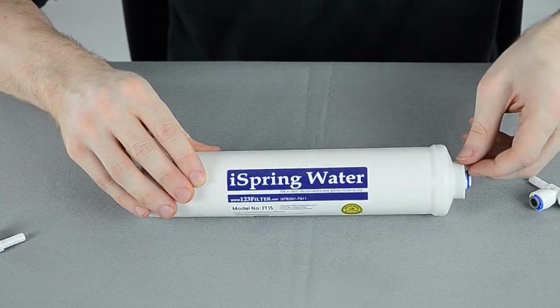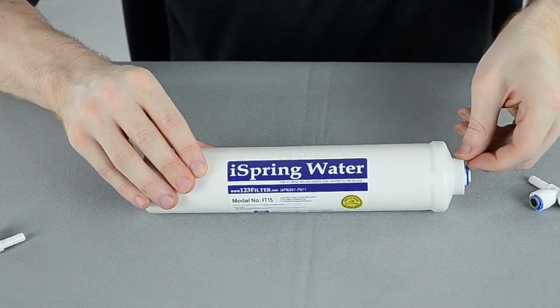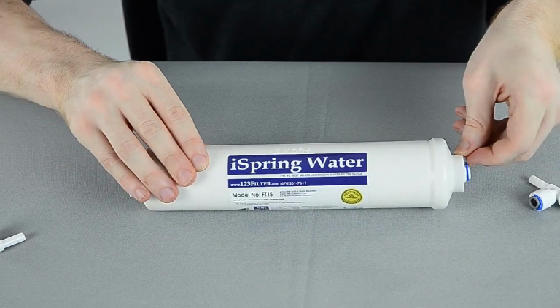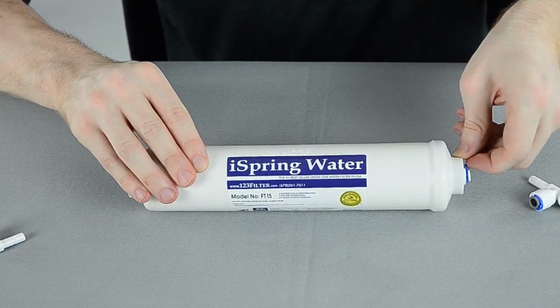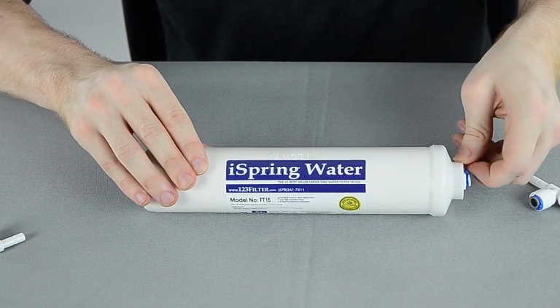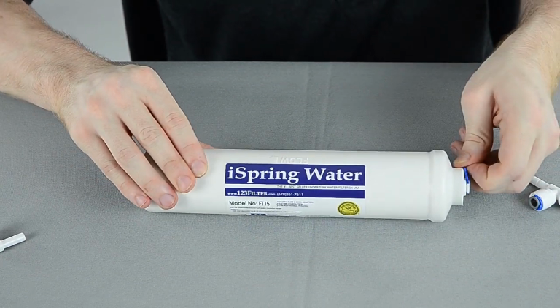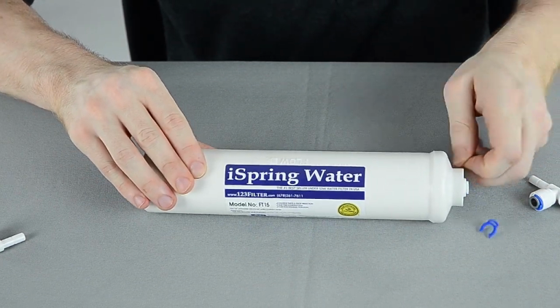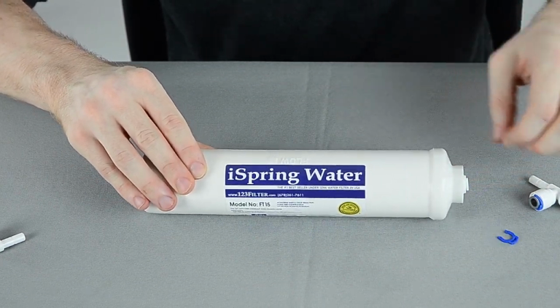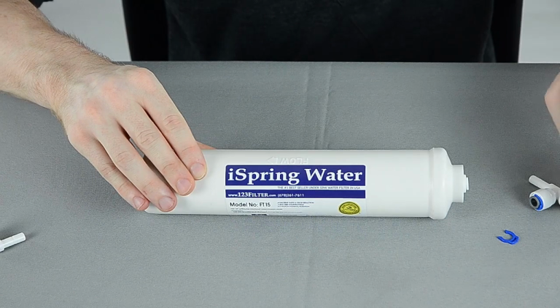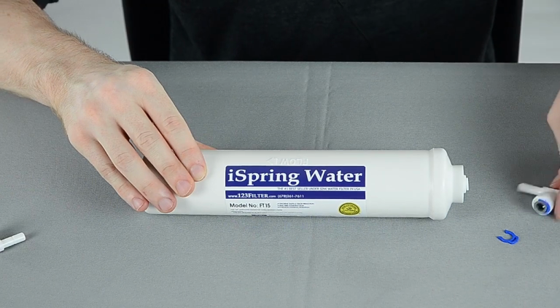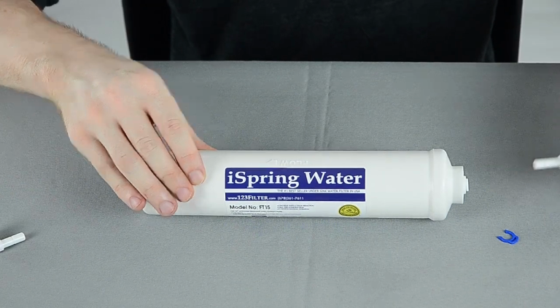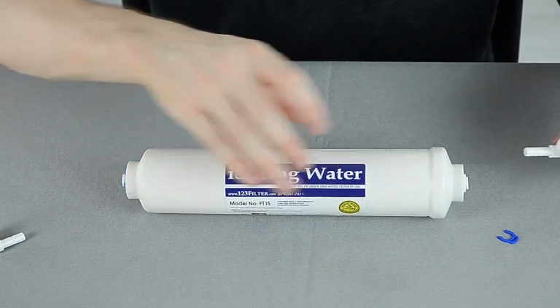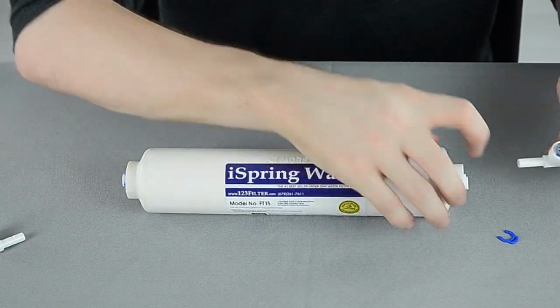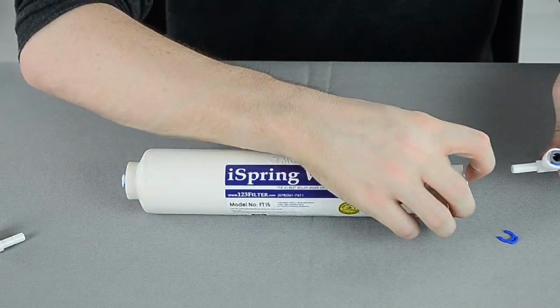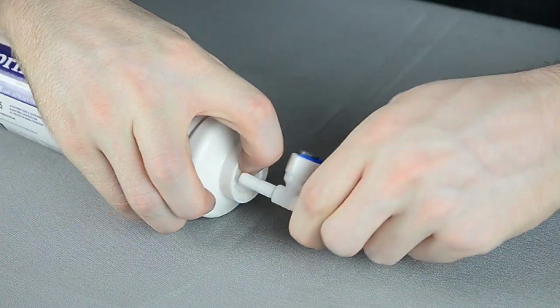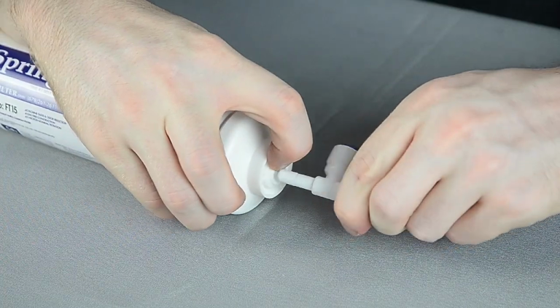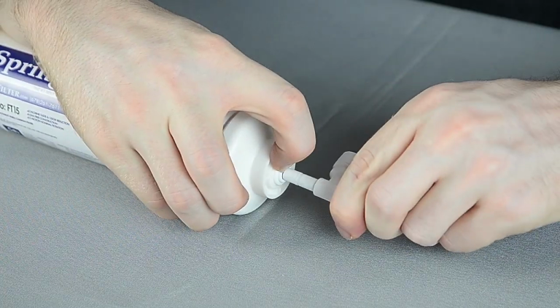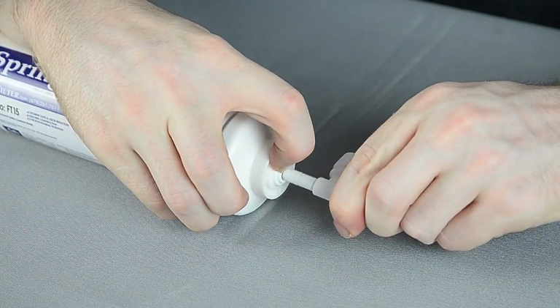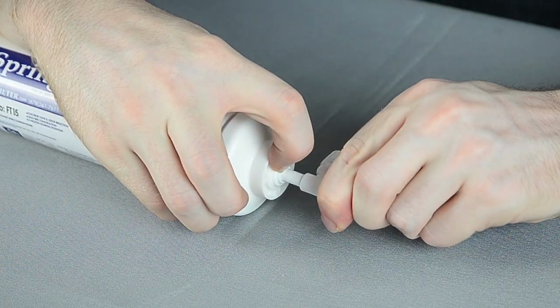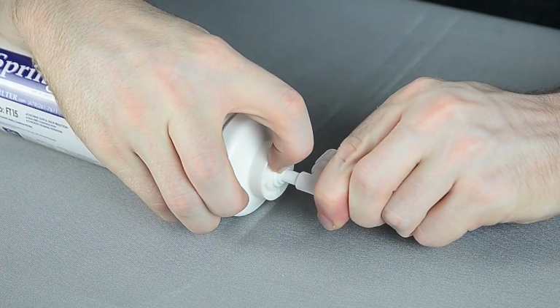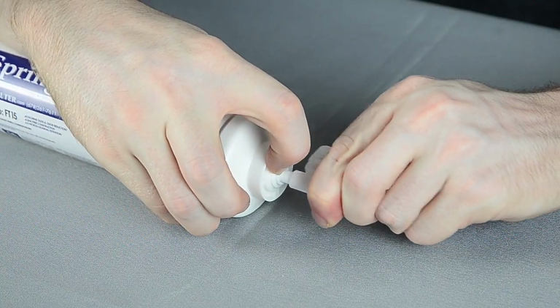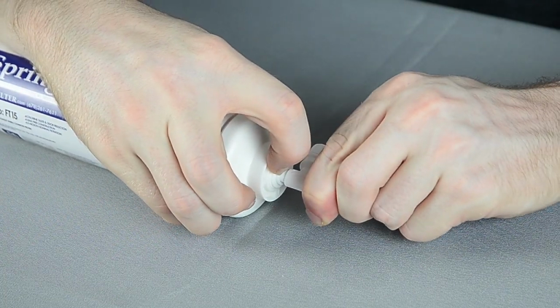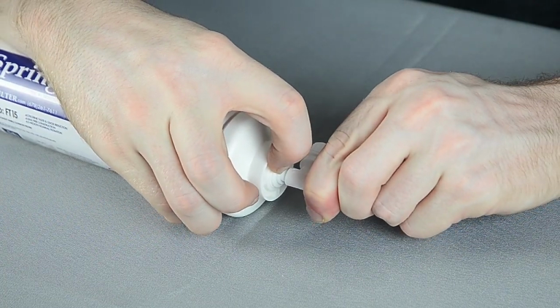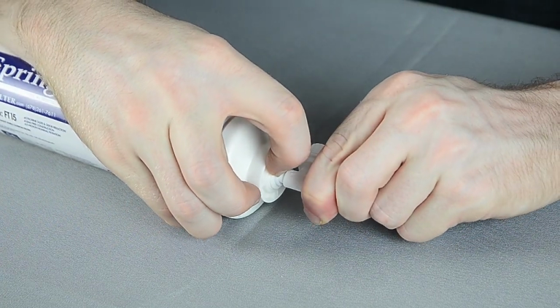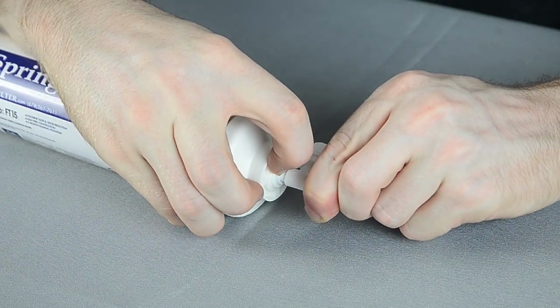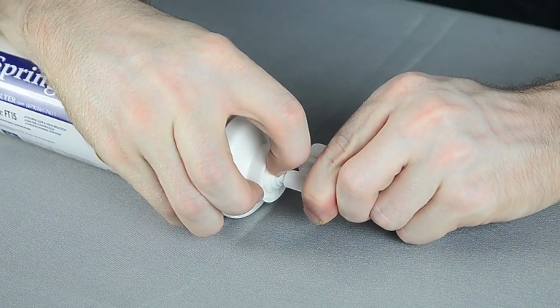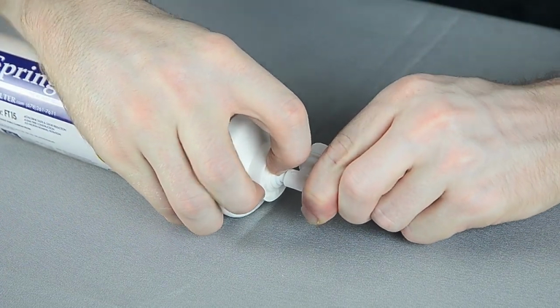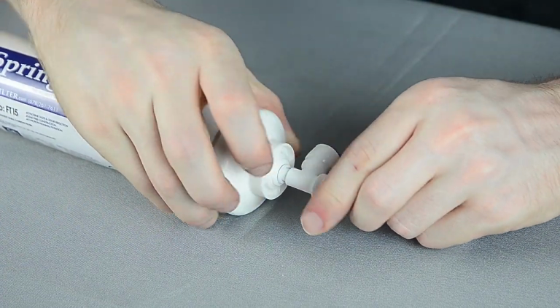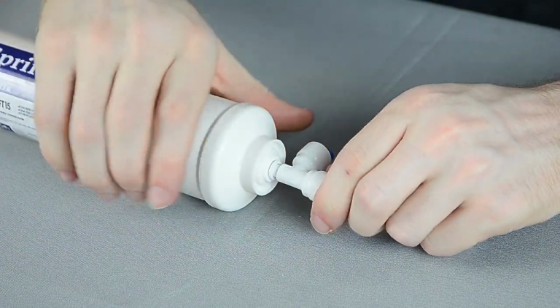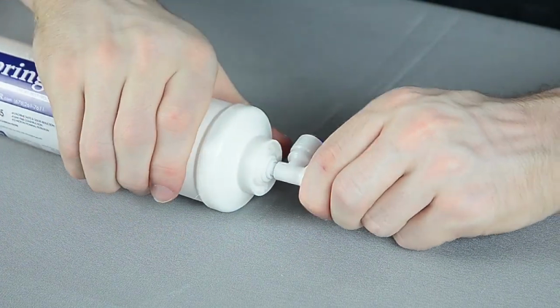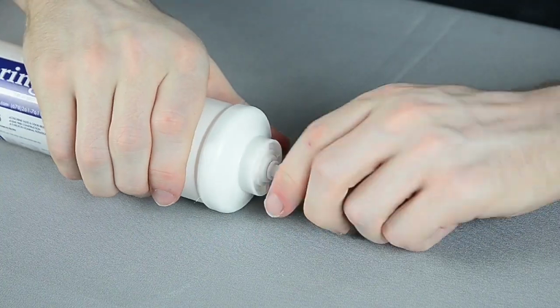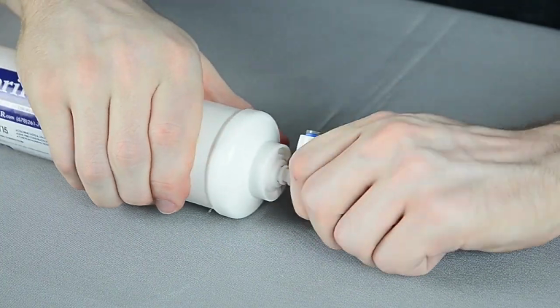All you'll do is remove this little blue clip, press down on this white collar, and slide the included T-fitting directly into the filter.